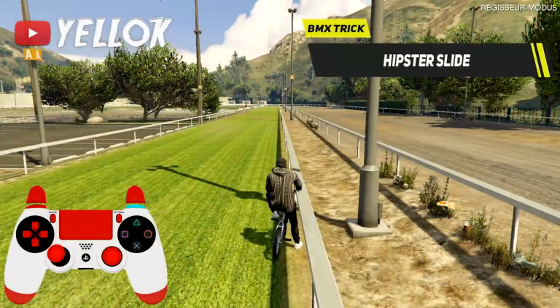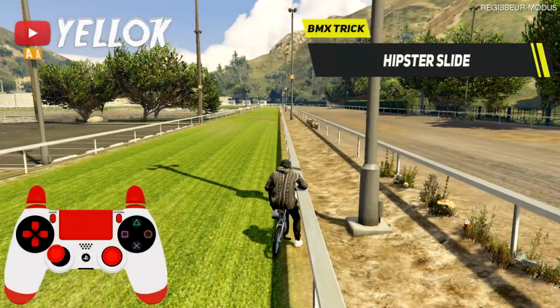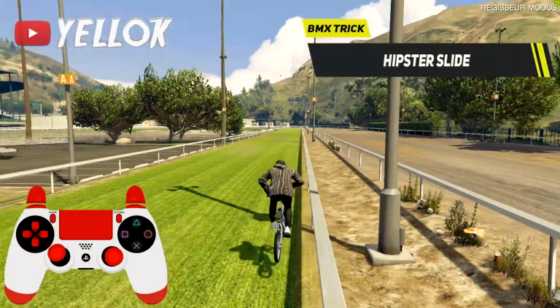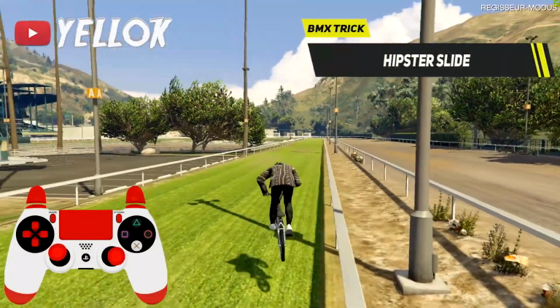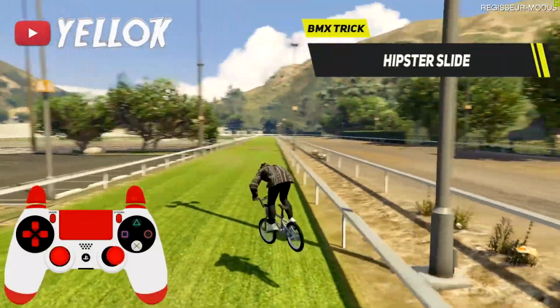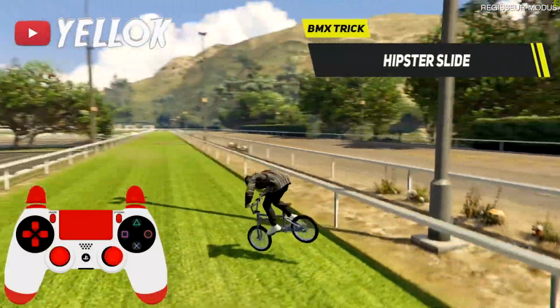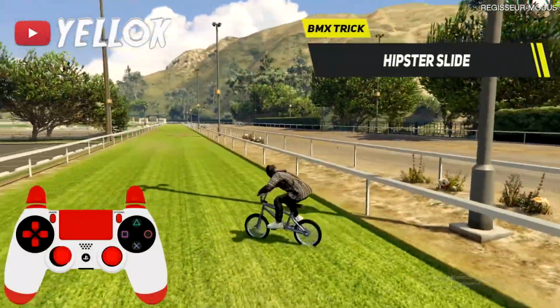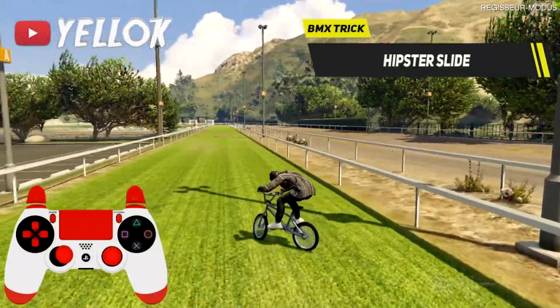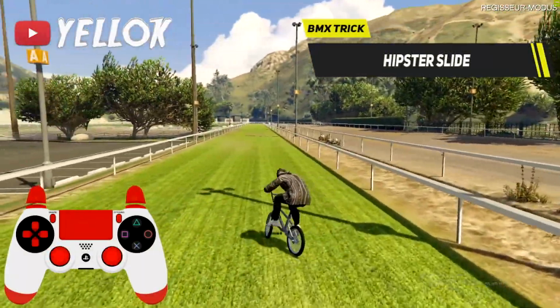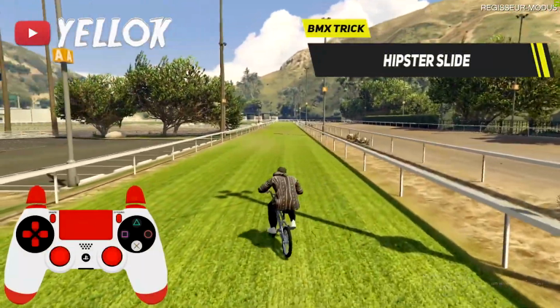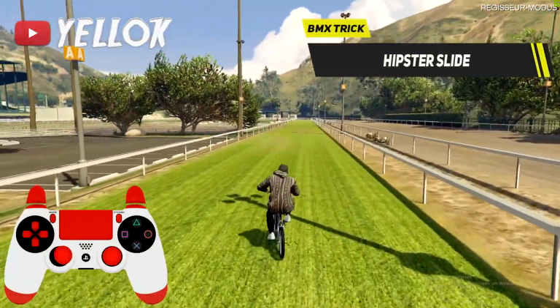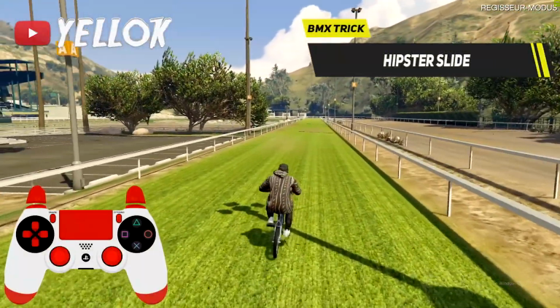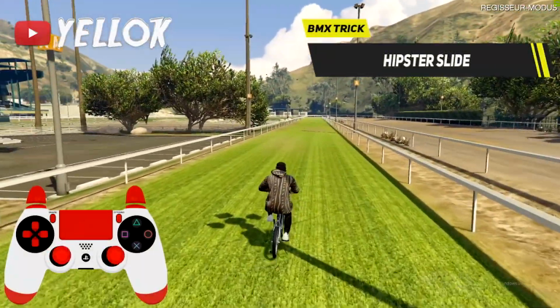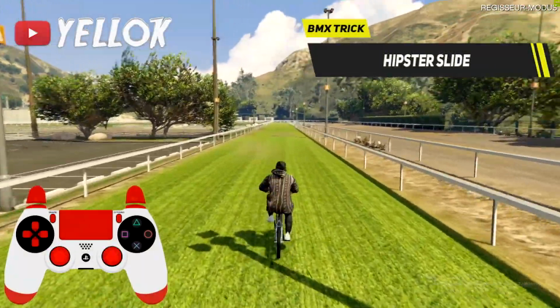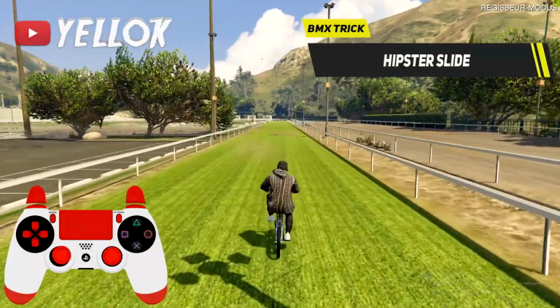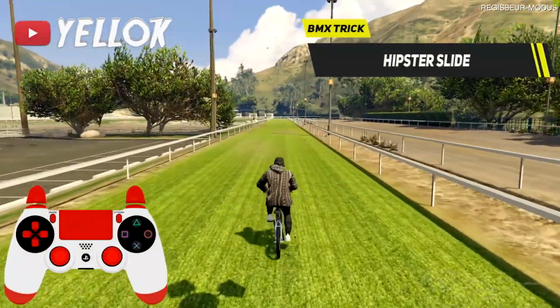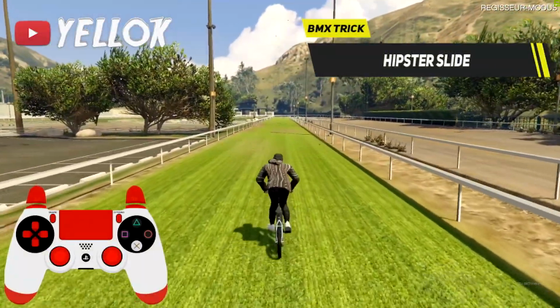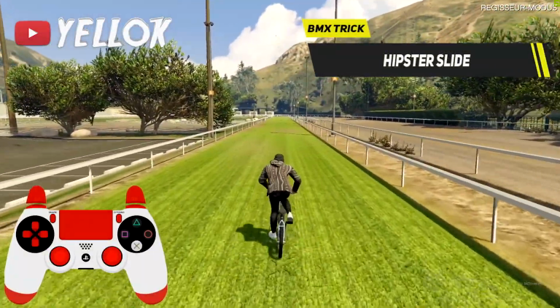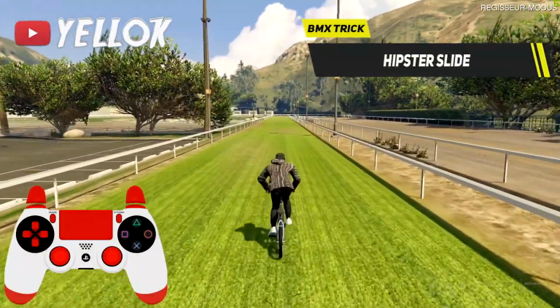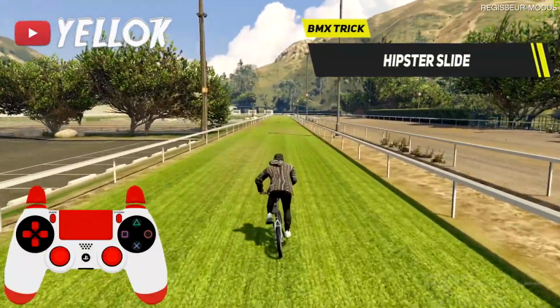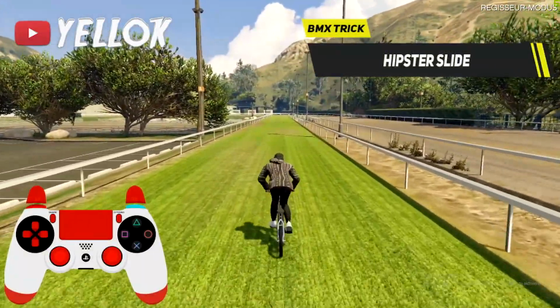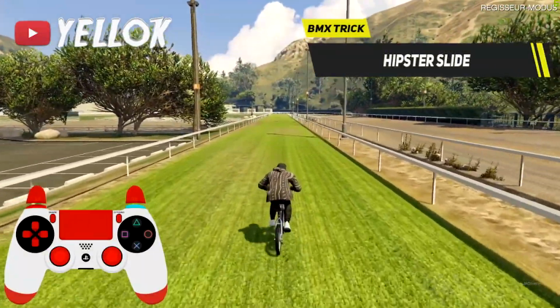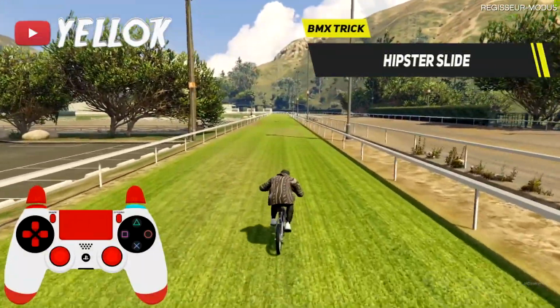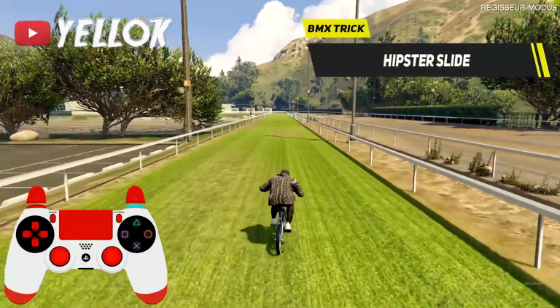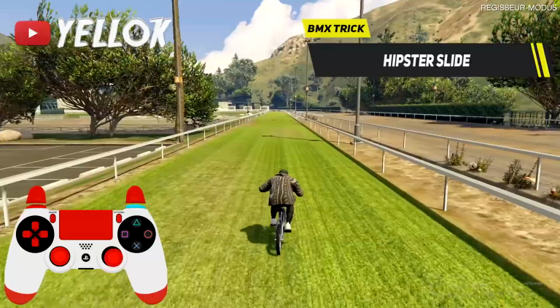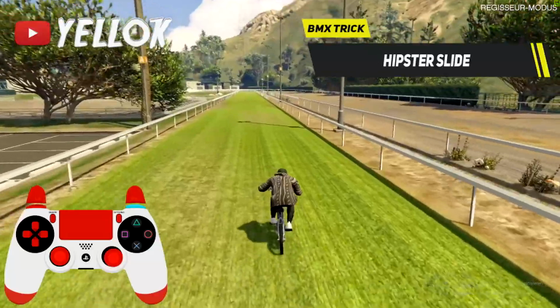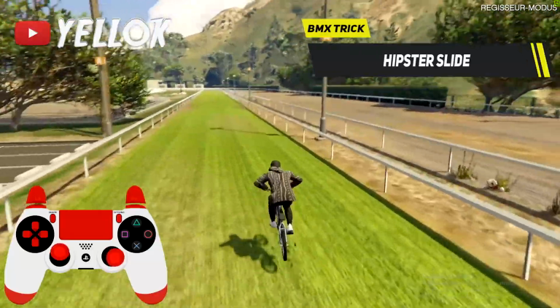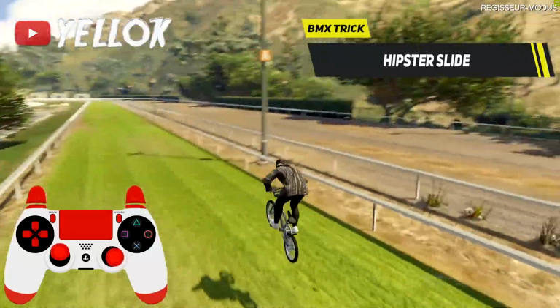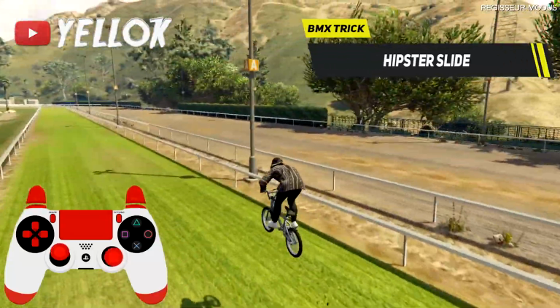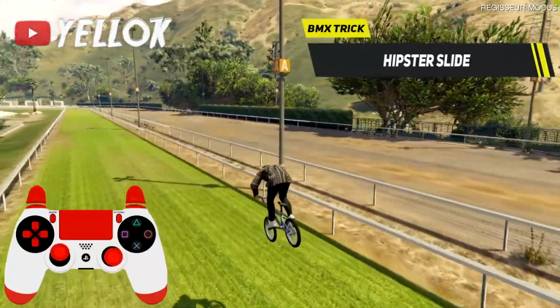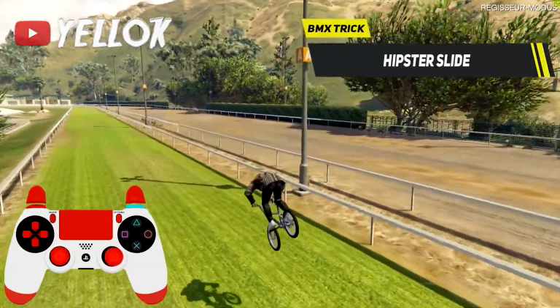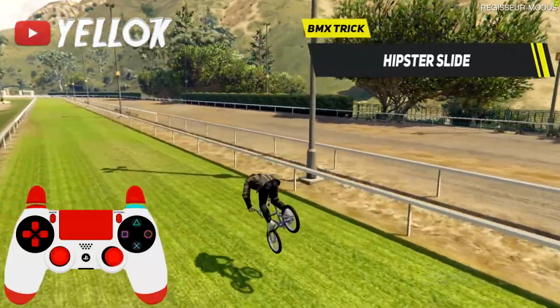Now we have the so-called hipster slide. That's a very impressive trick which is not really hard to learn.